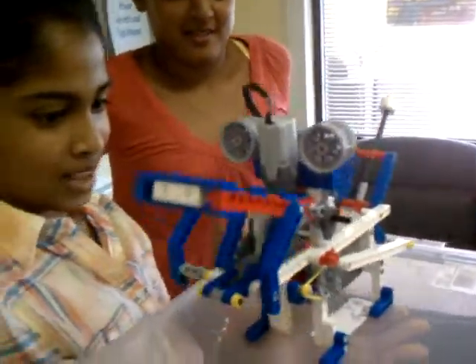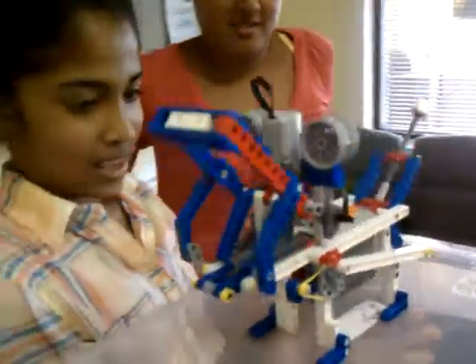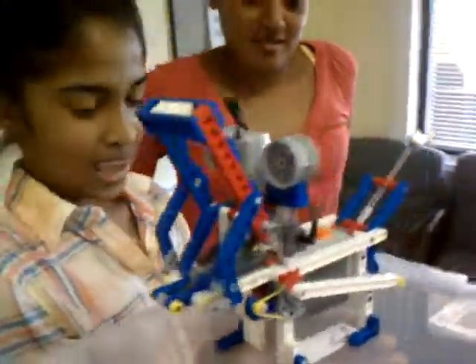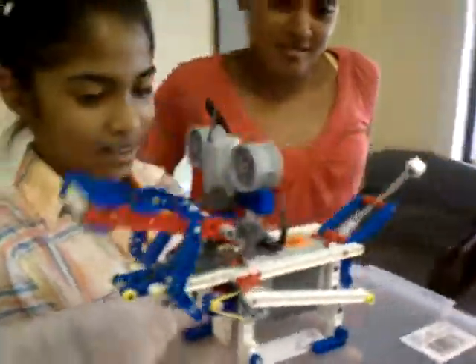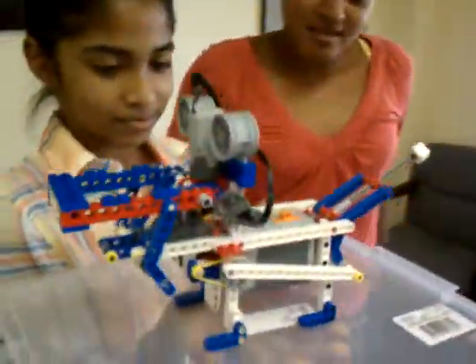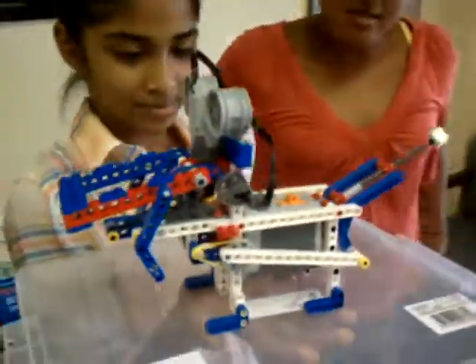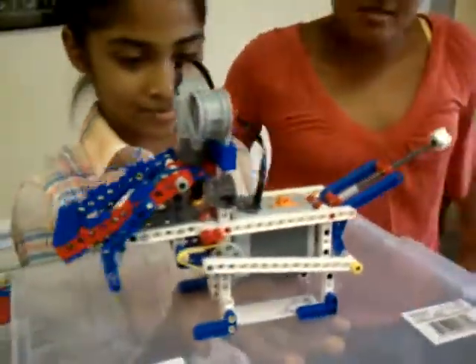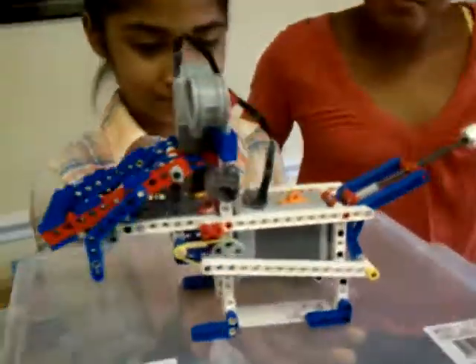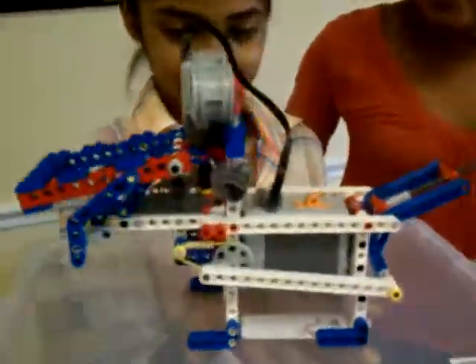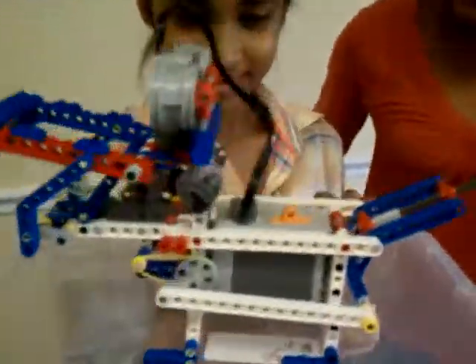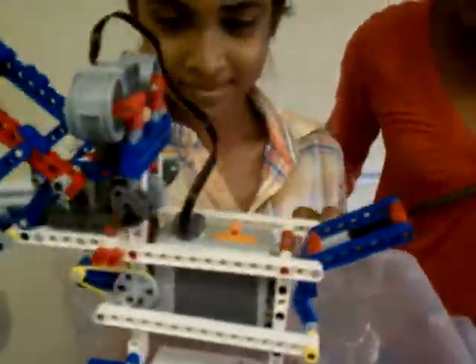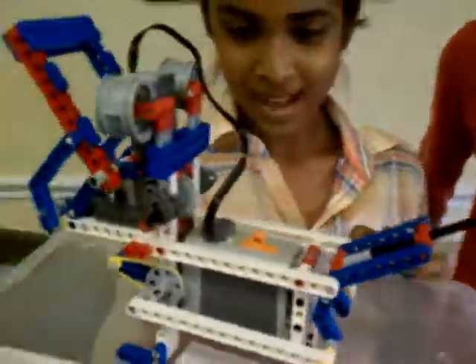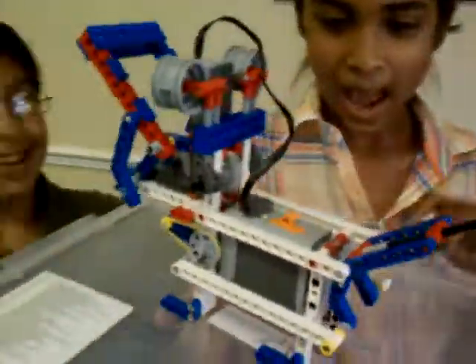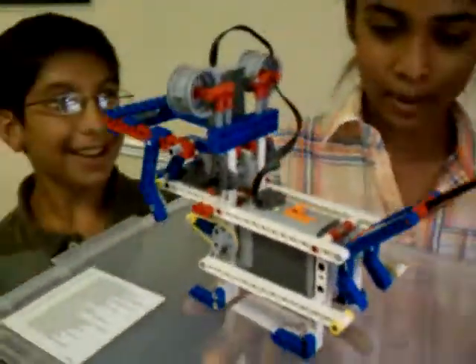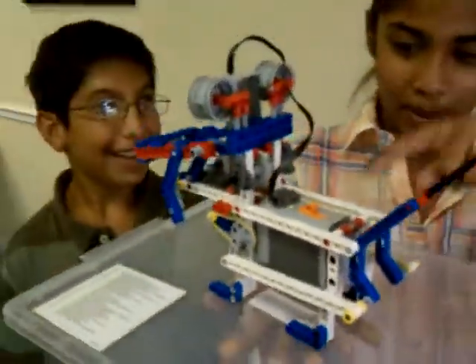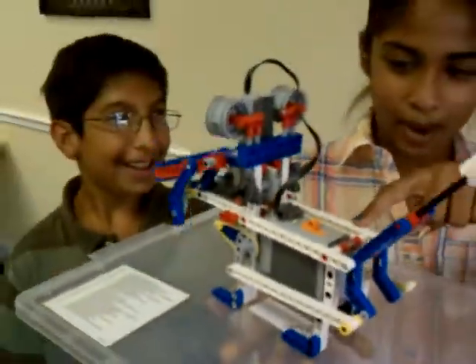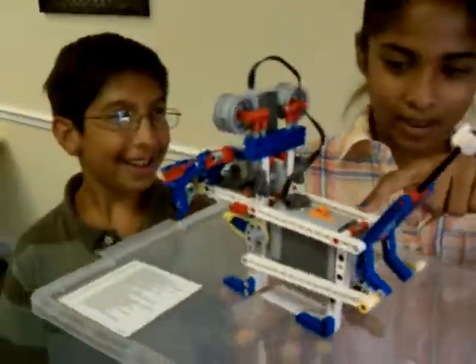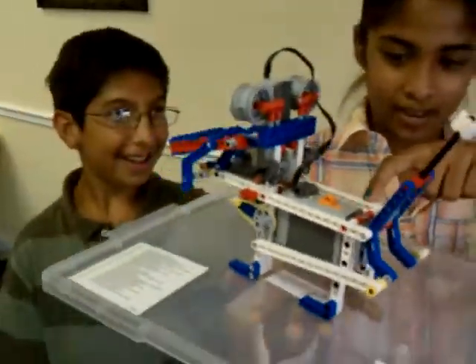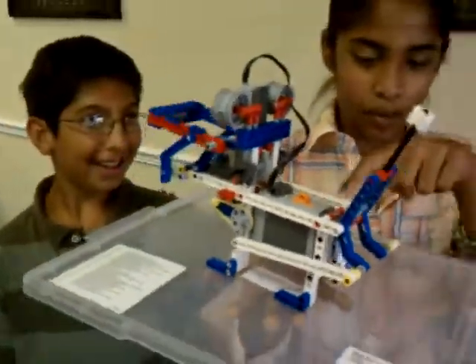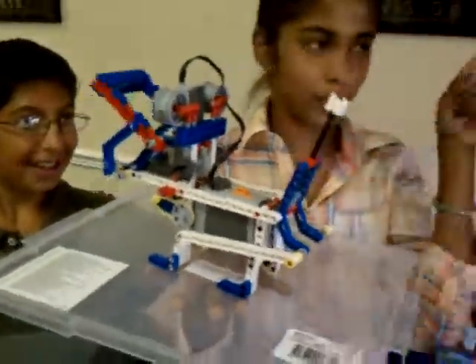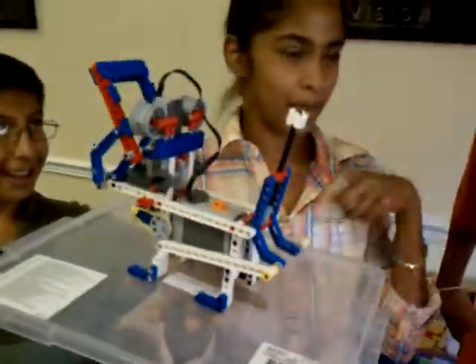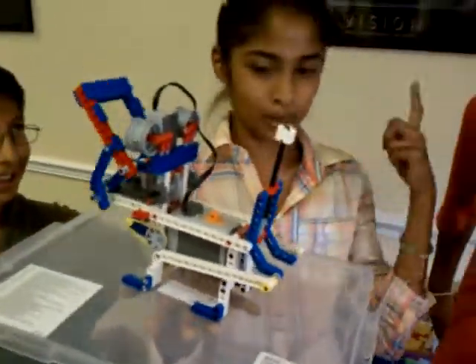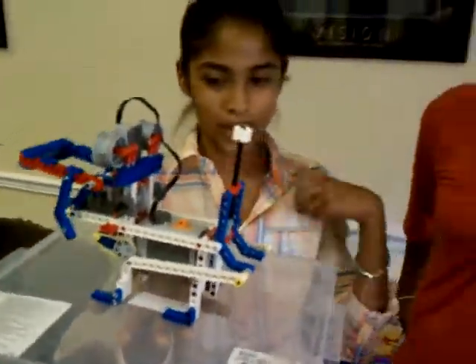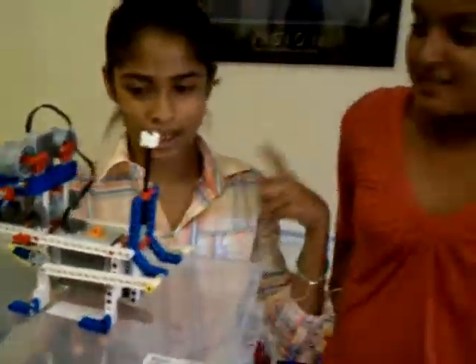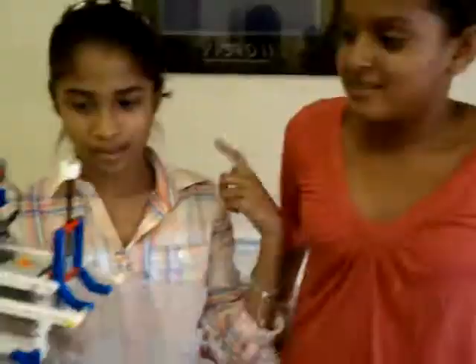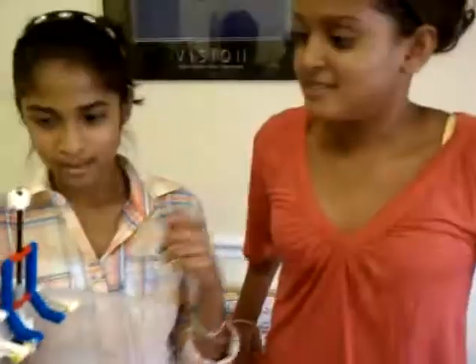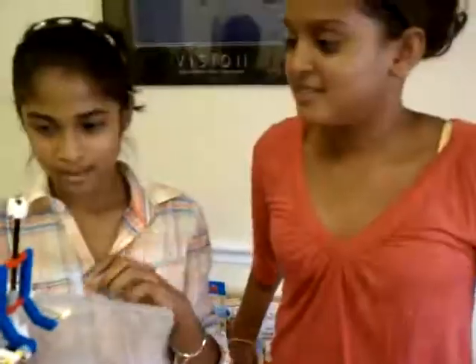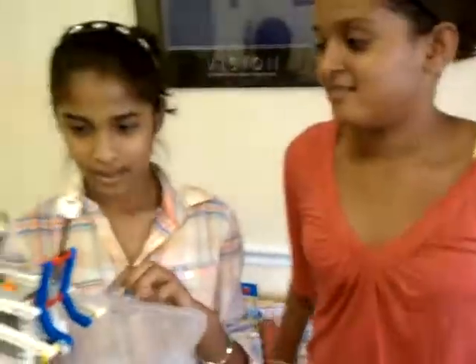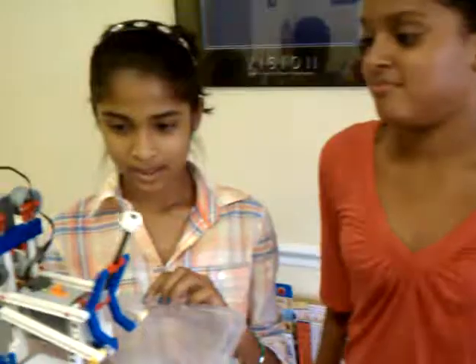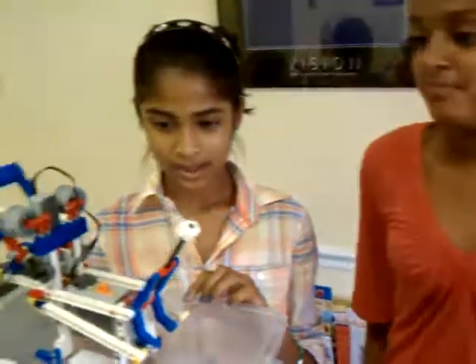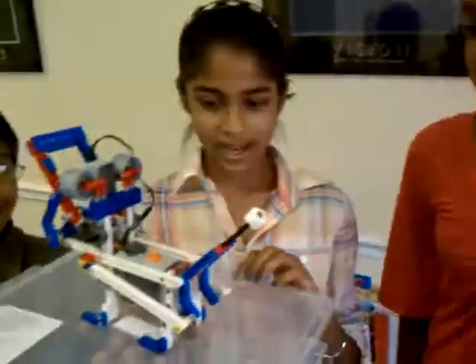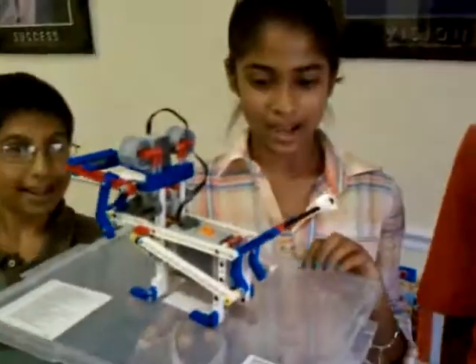I broke the head. I broke the body. Okay.